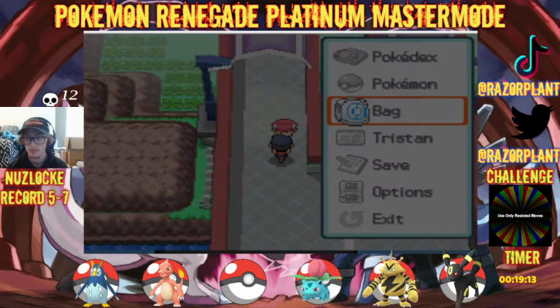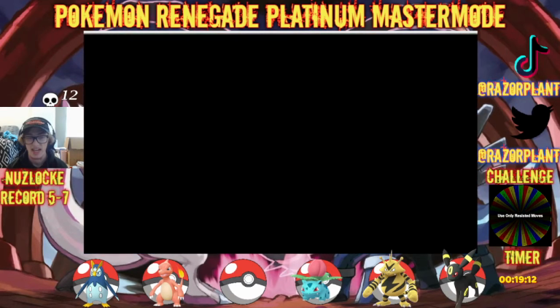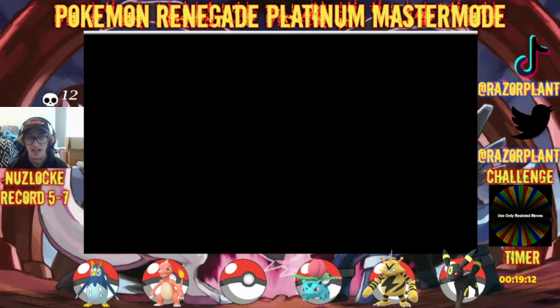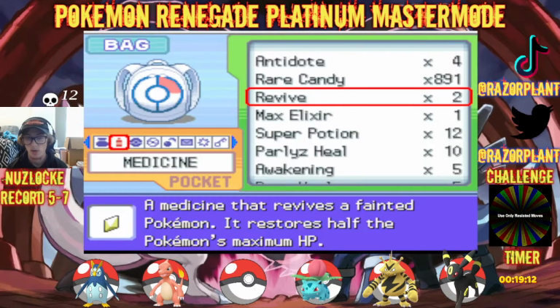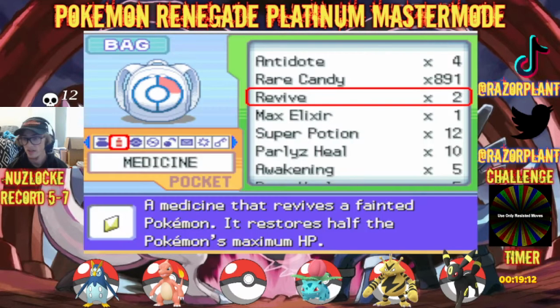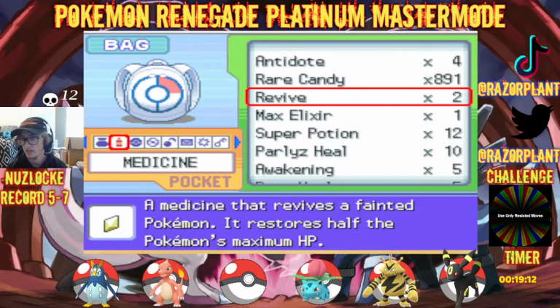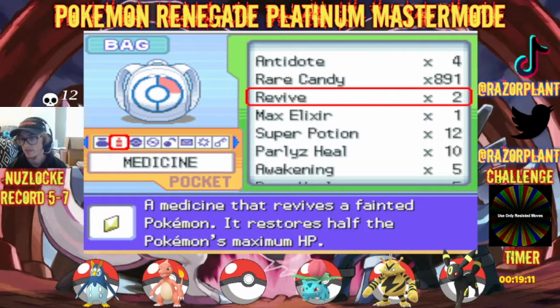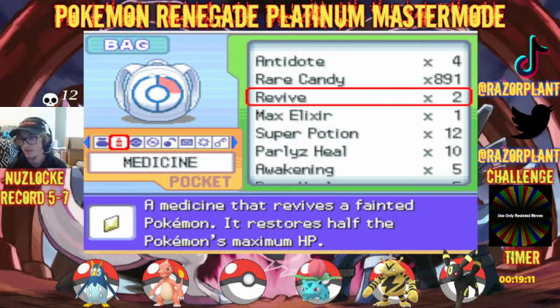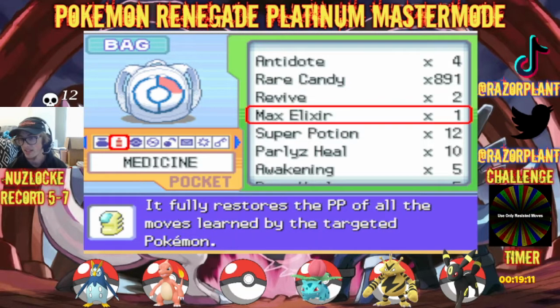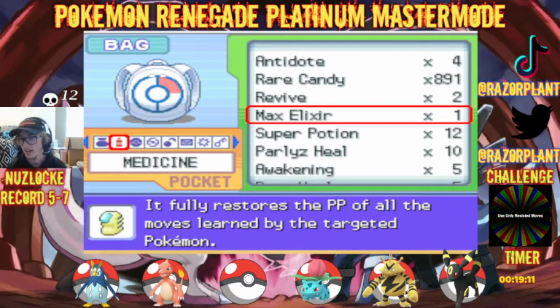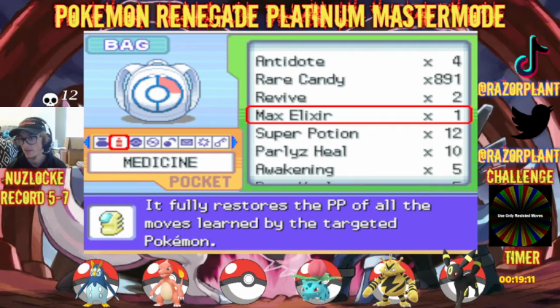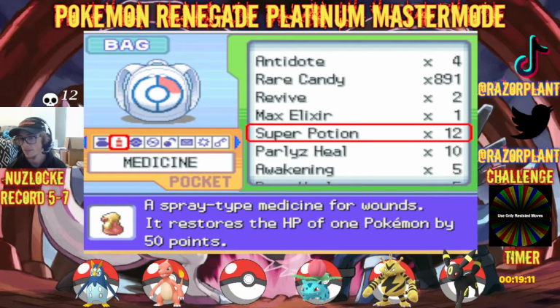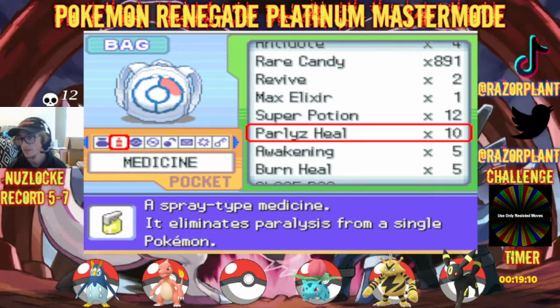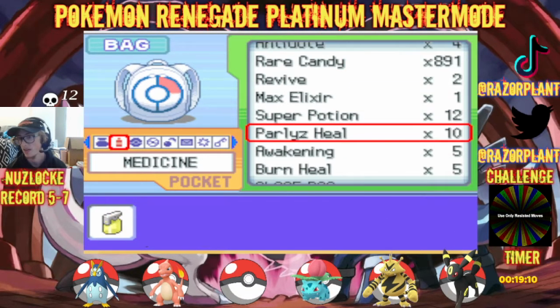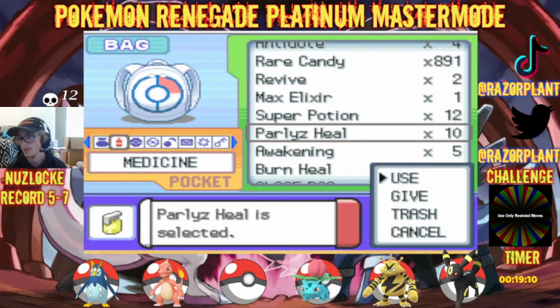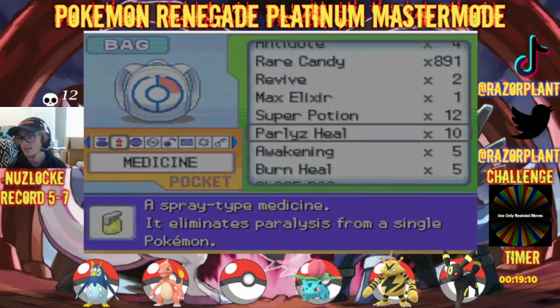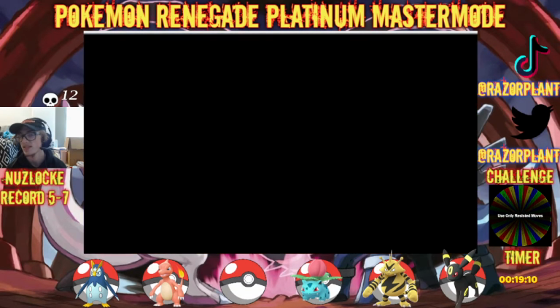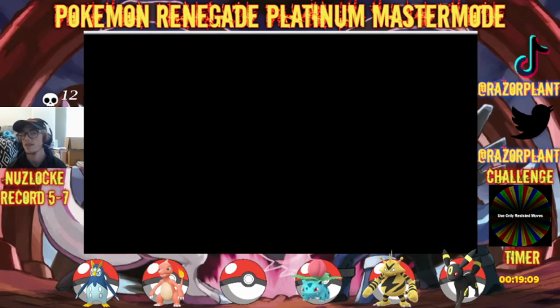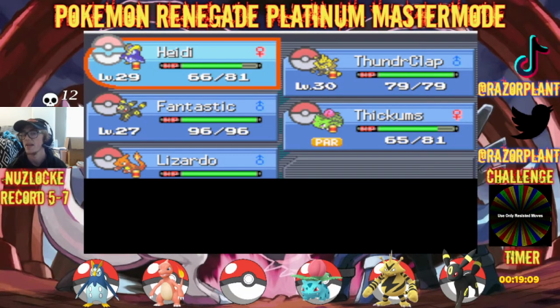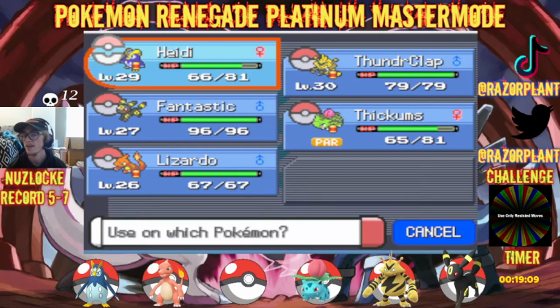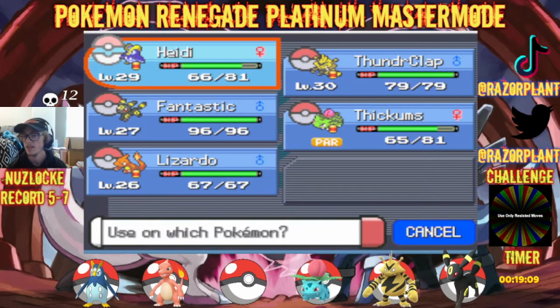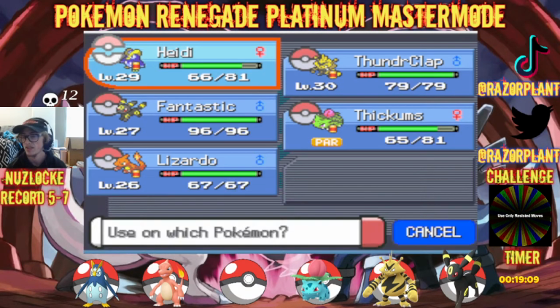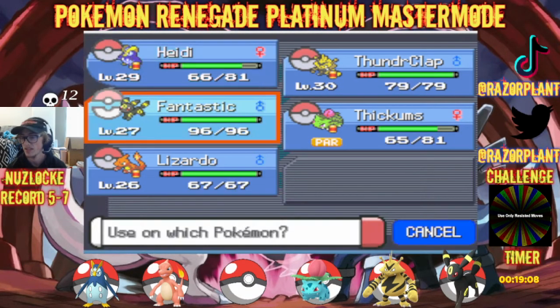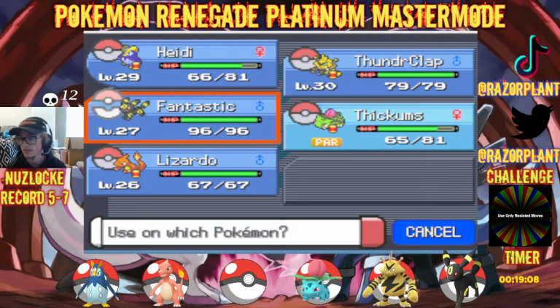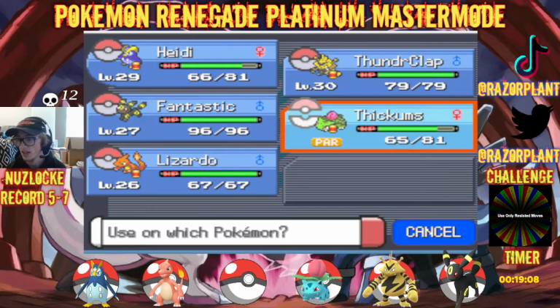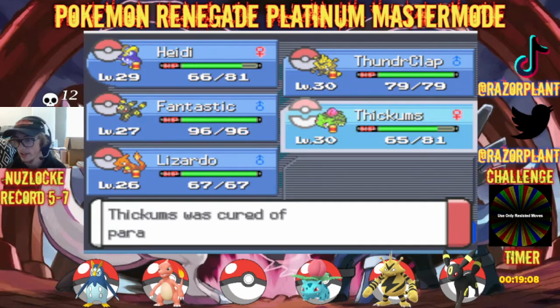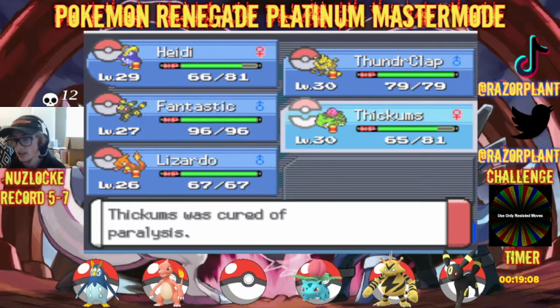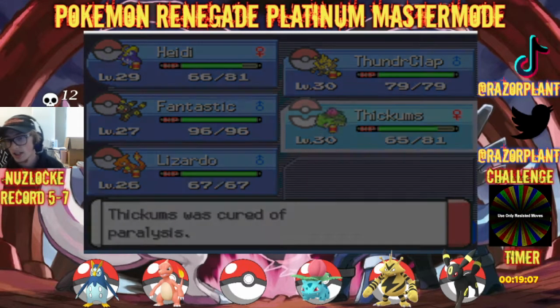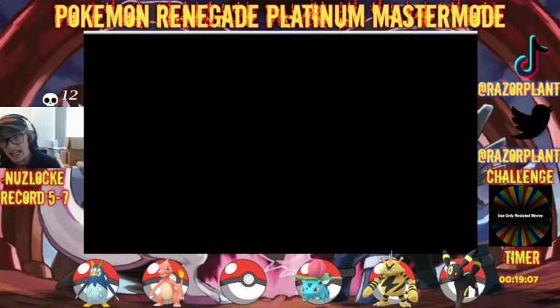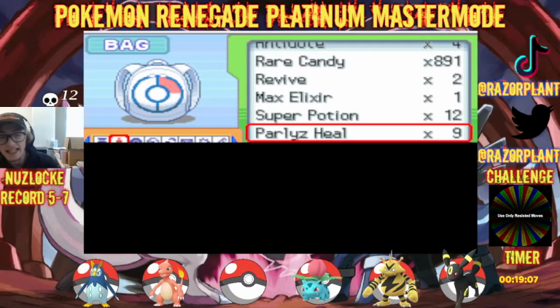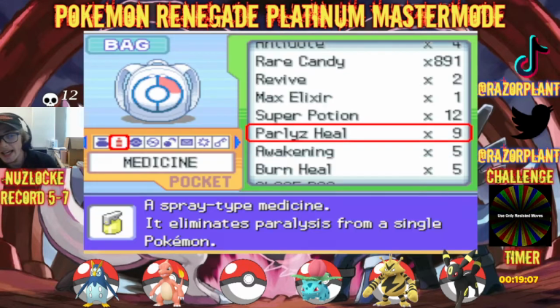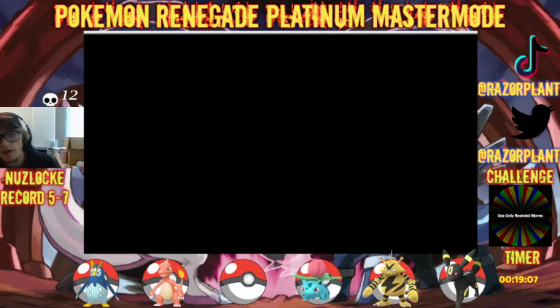Alright, Luxio. I'm going to swap into Thiccums — why not. Sparkle's not going to do jack squat to me. Got paralyzed, not surprised — but our Quick Claw popped though, doesn't matter.